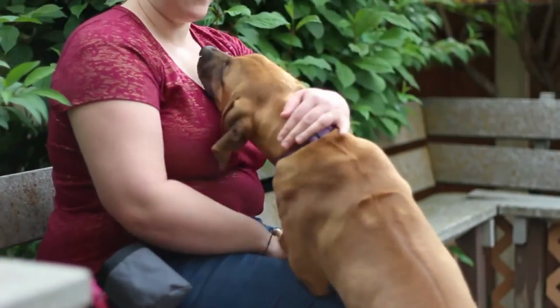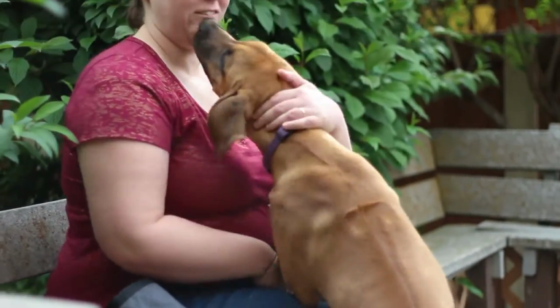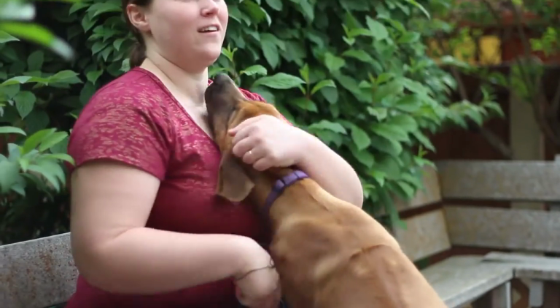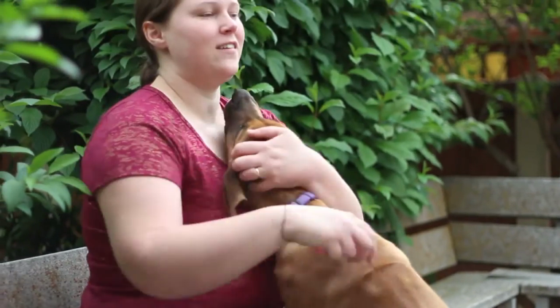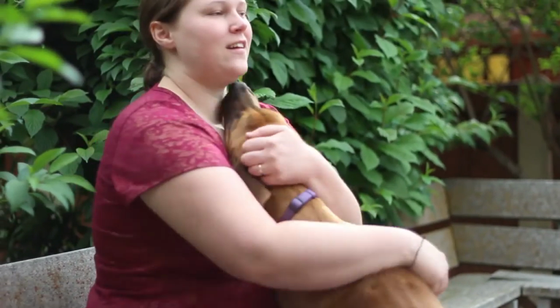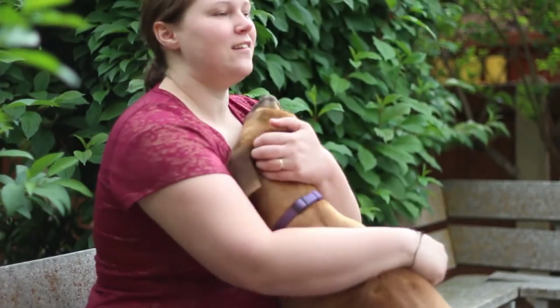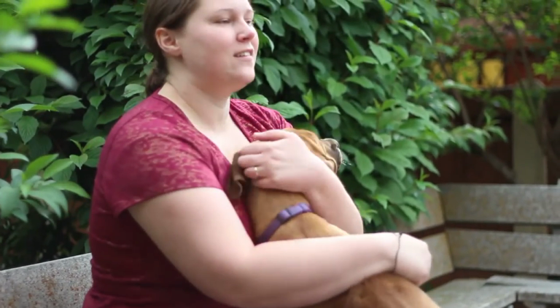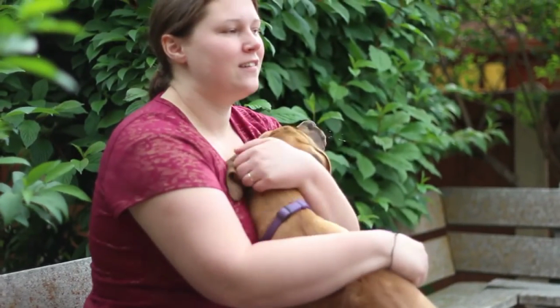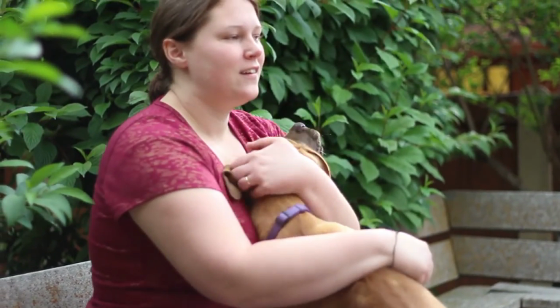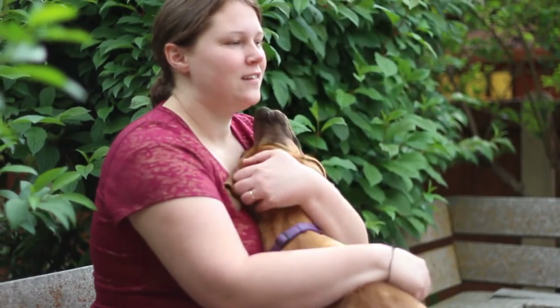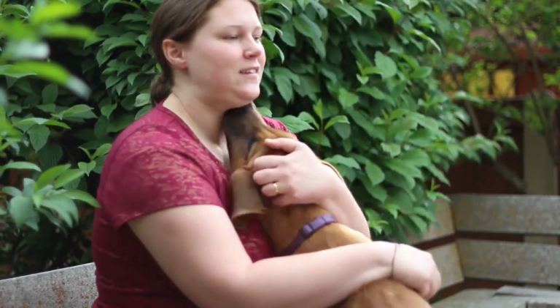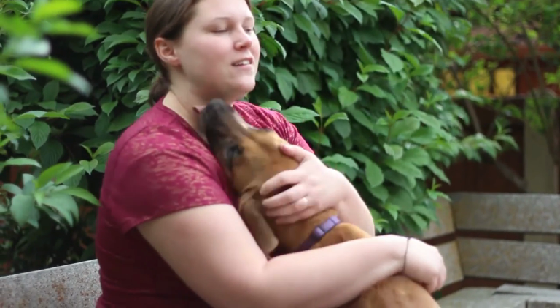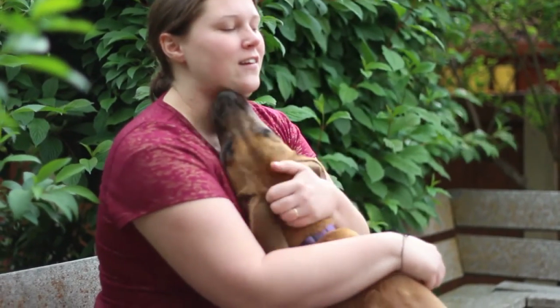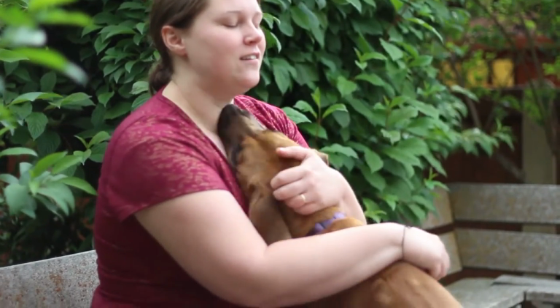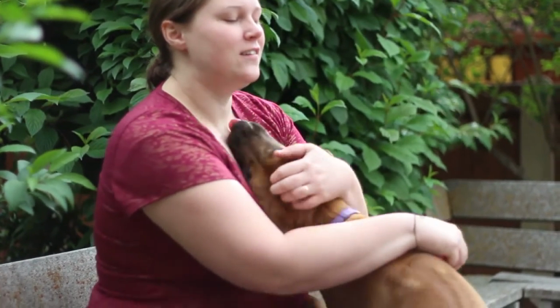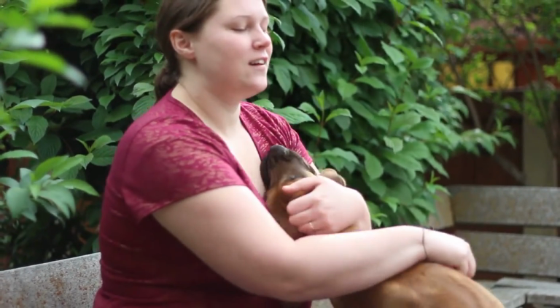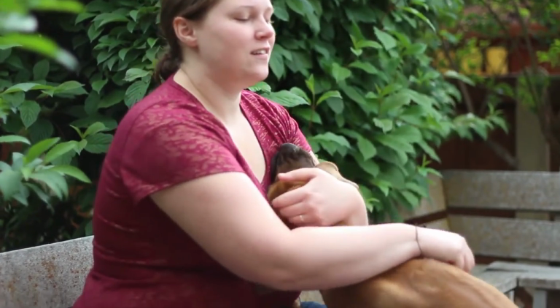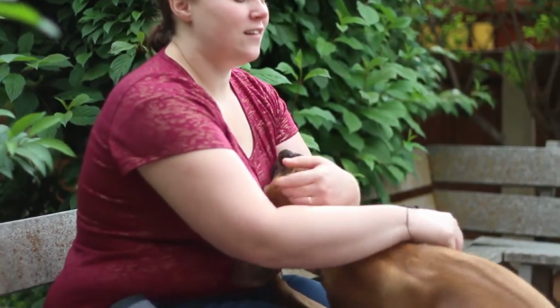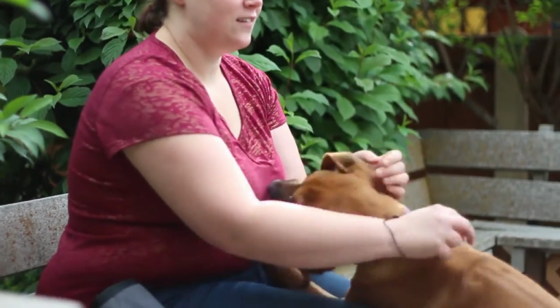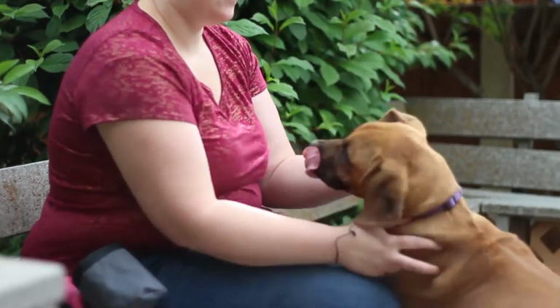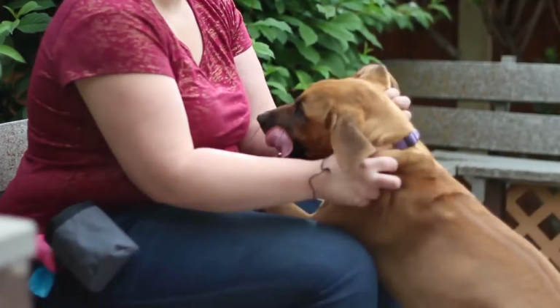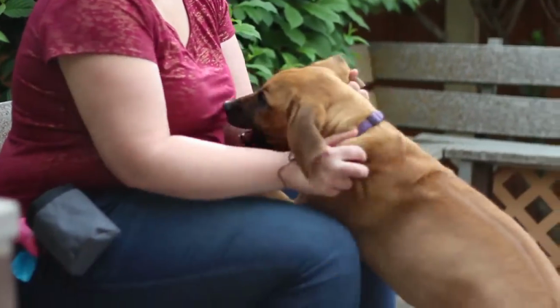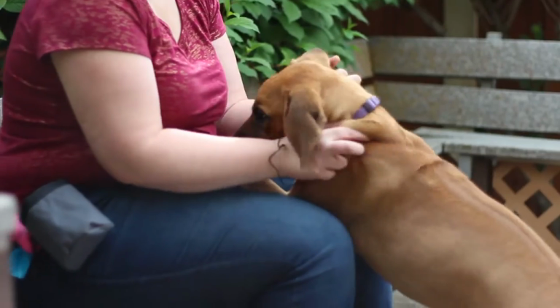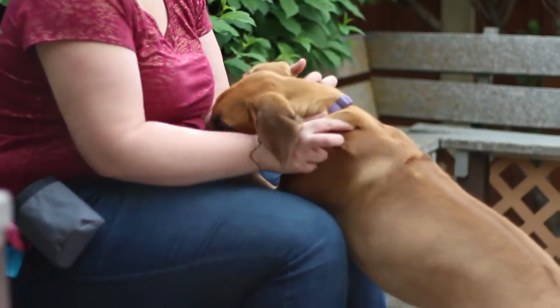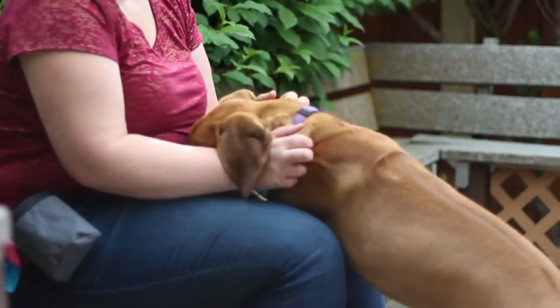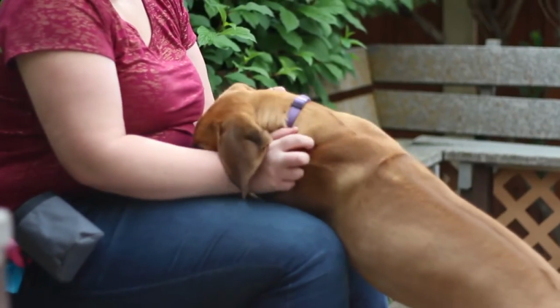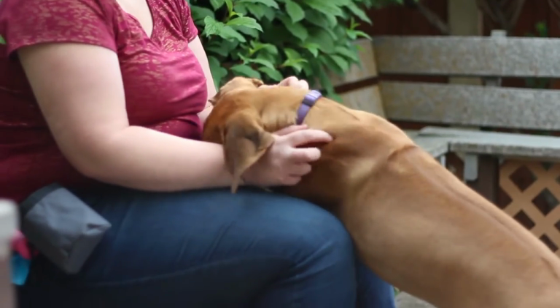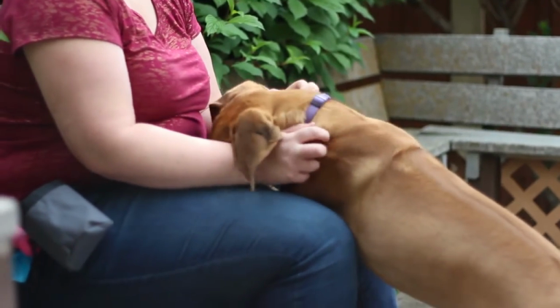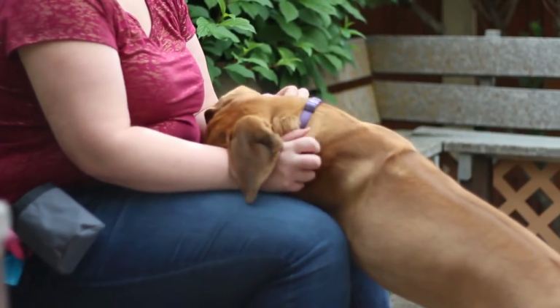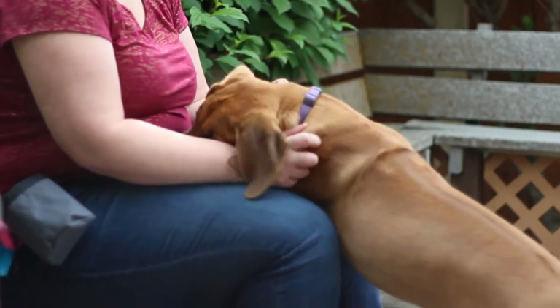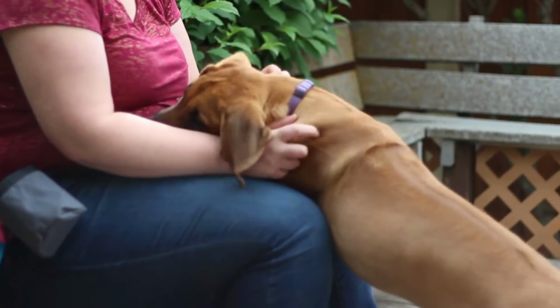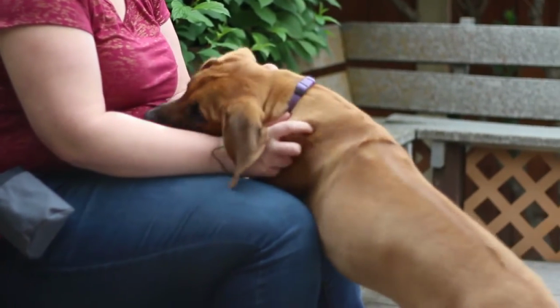Hi, this is Christina from ComeHereBoy.com, and this is my five-month-old Rhodesian Ridgeback, Luna.